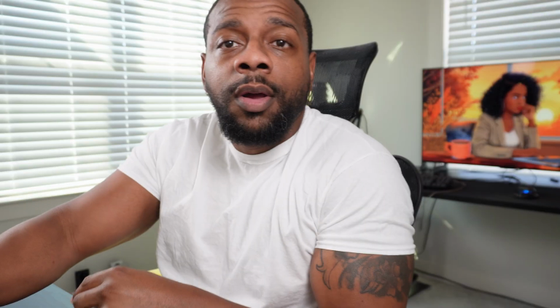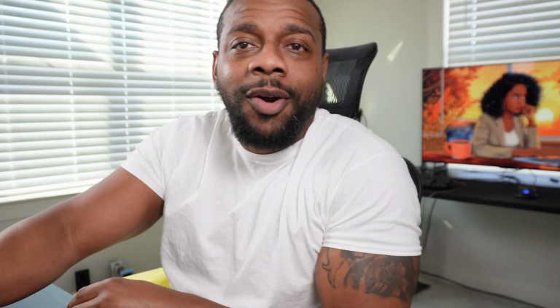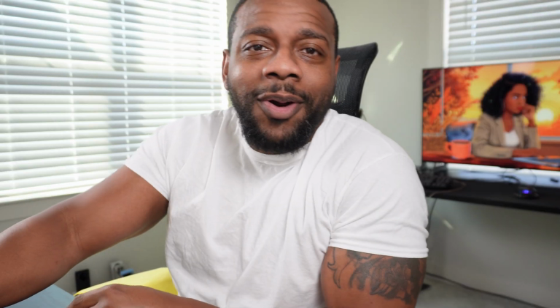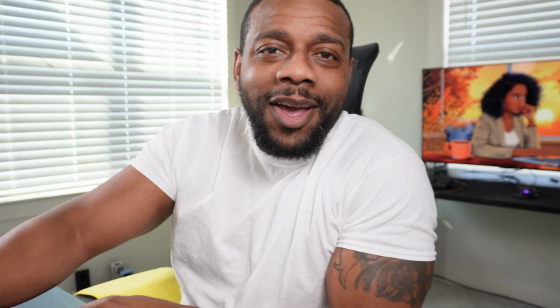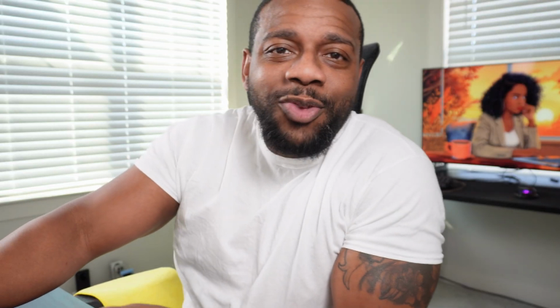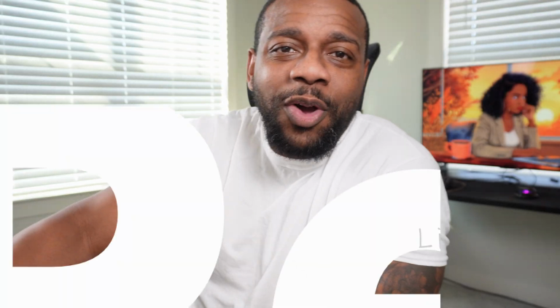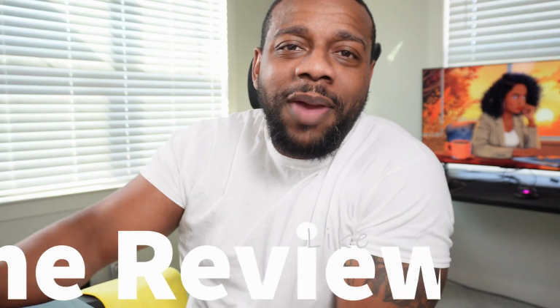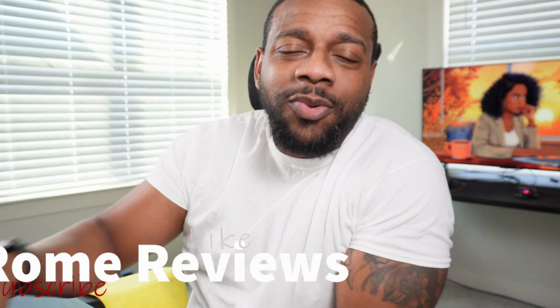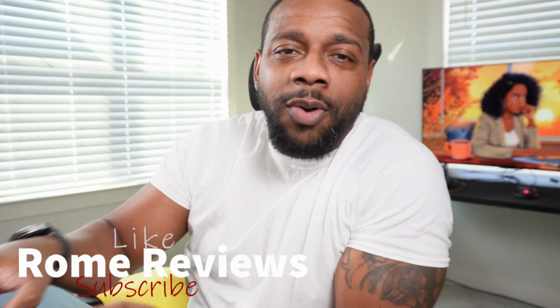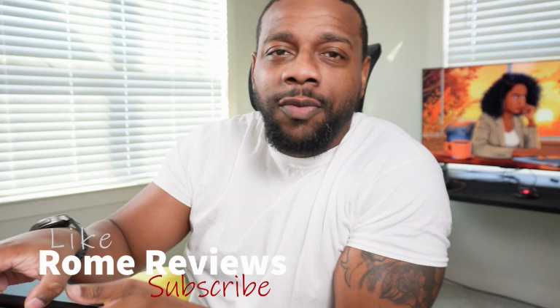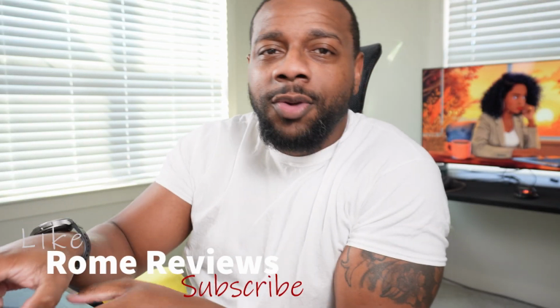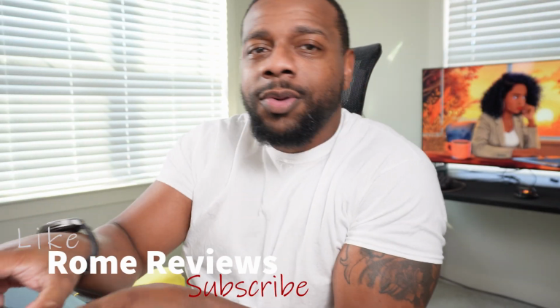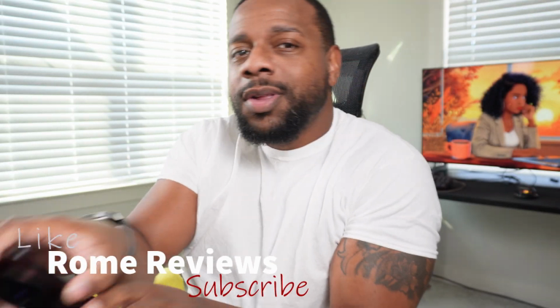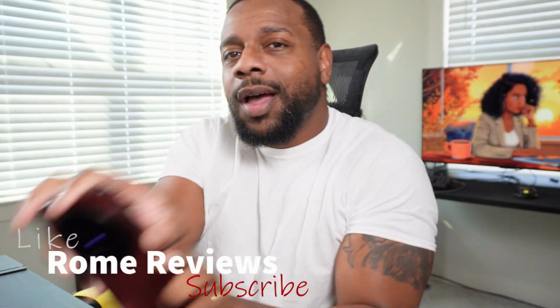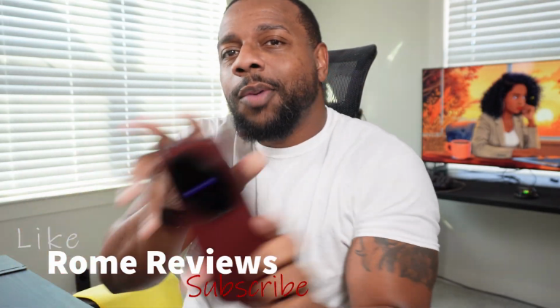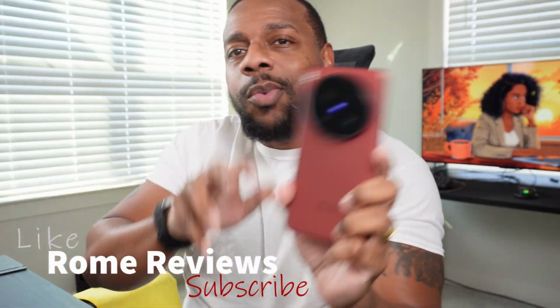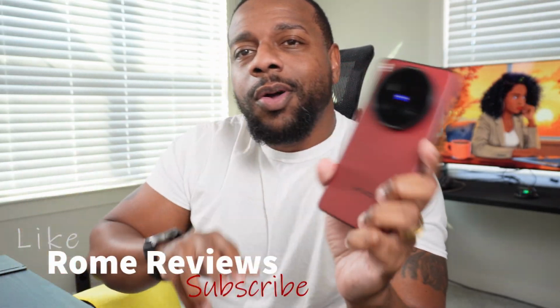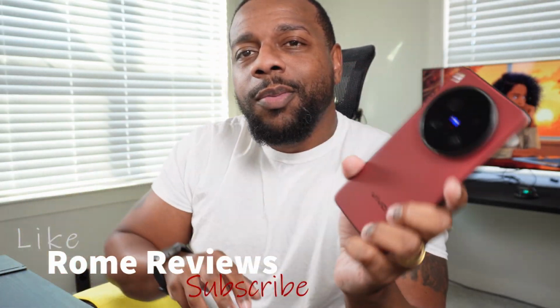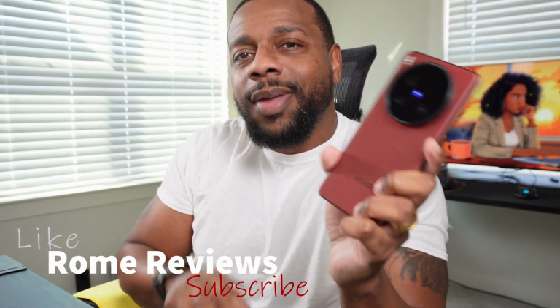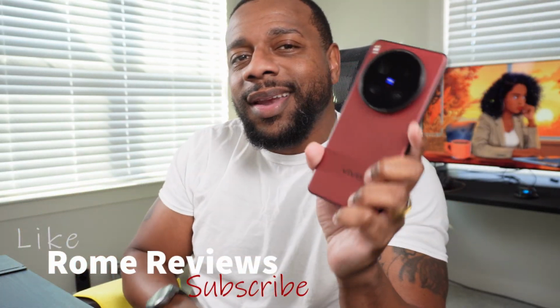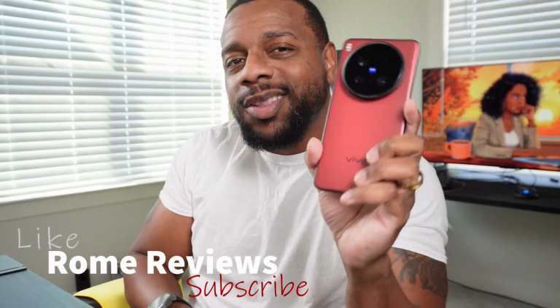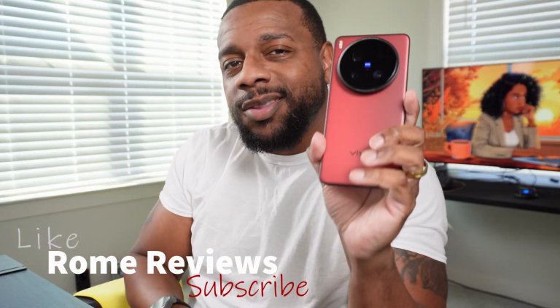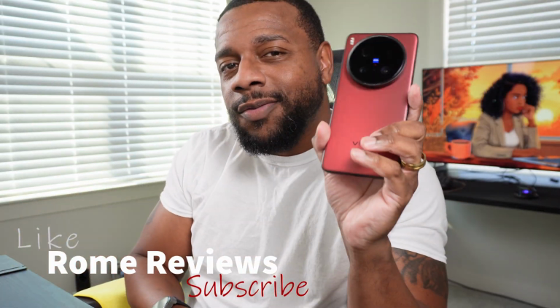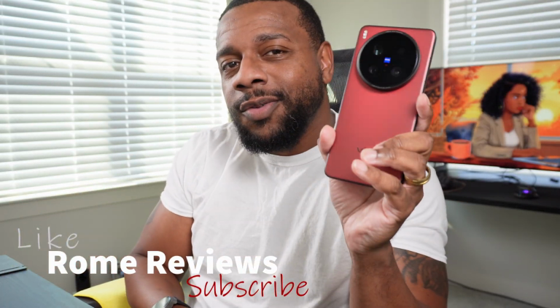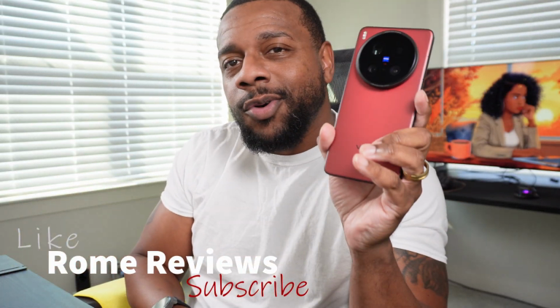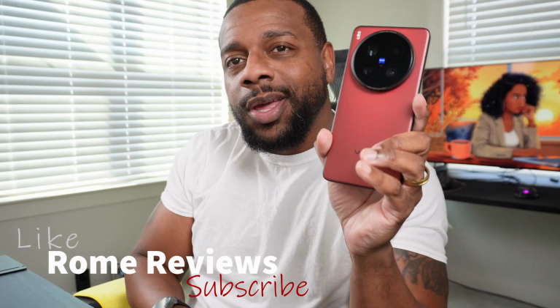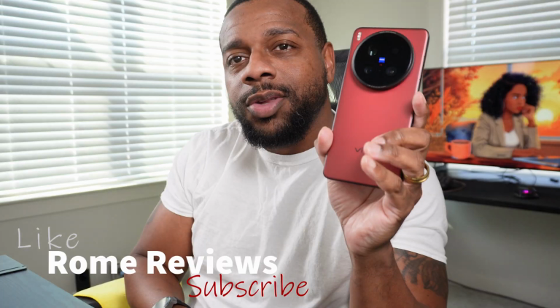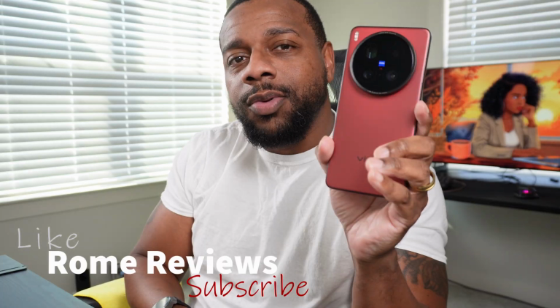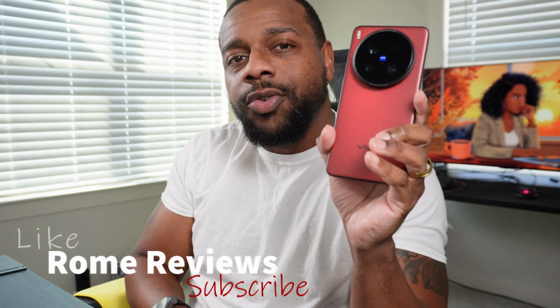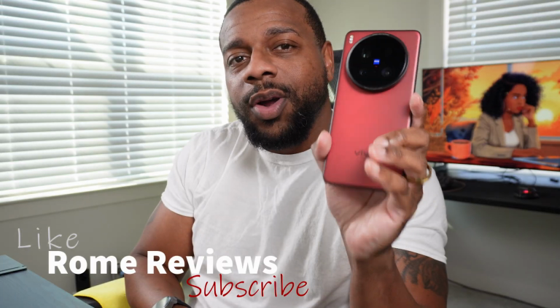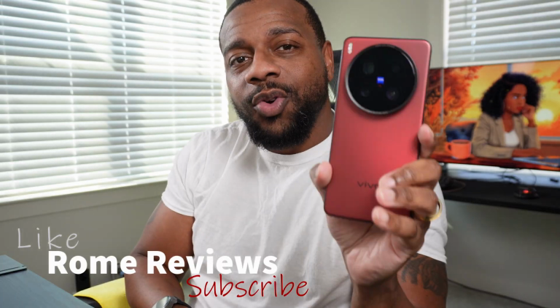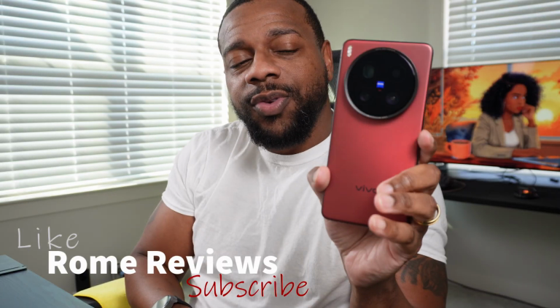Alright guys, welcome back to Rome Reviews. I'm Rome and this is the Vivo X200 Ultra.